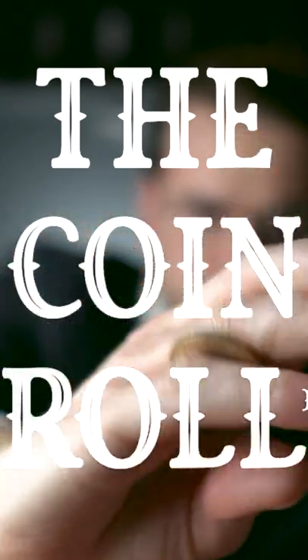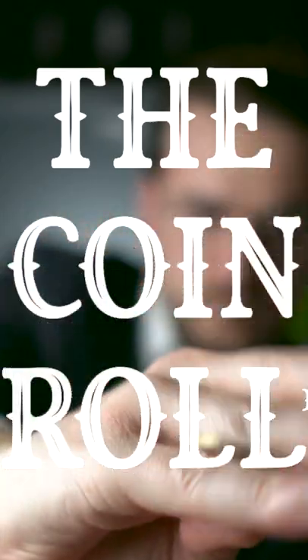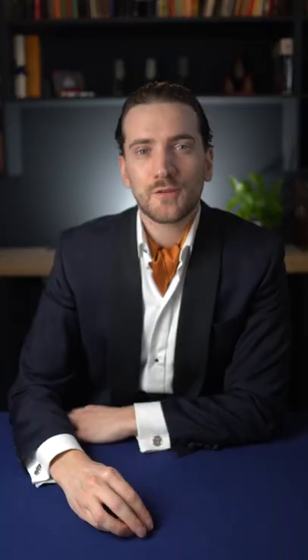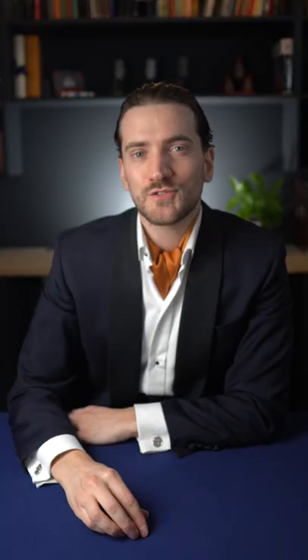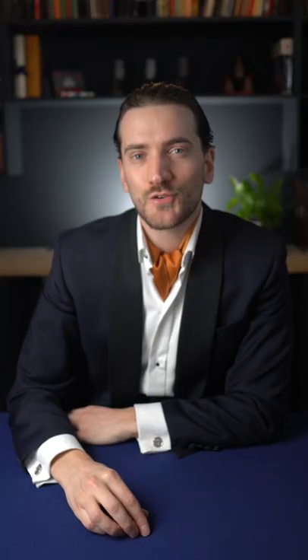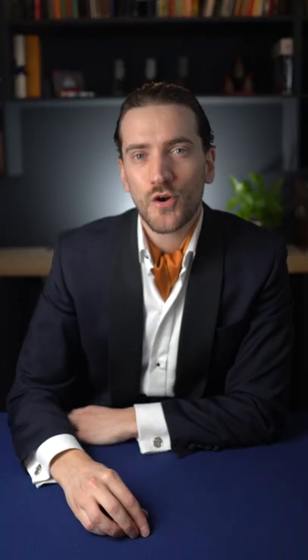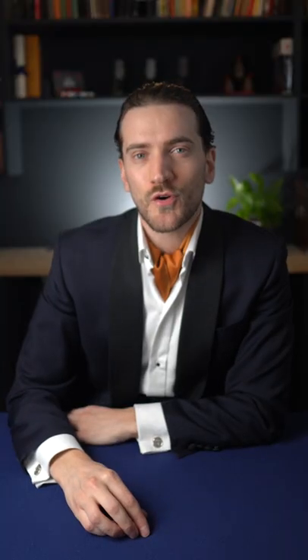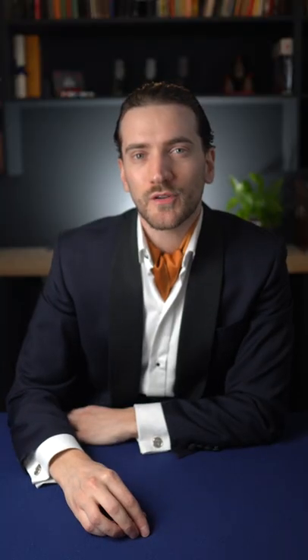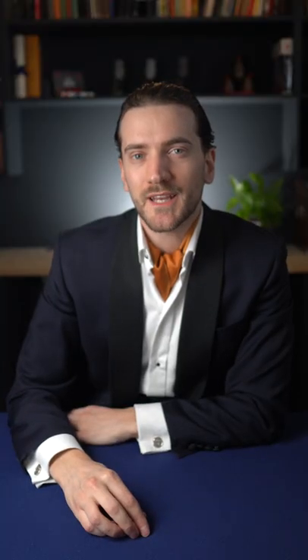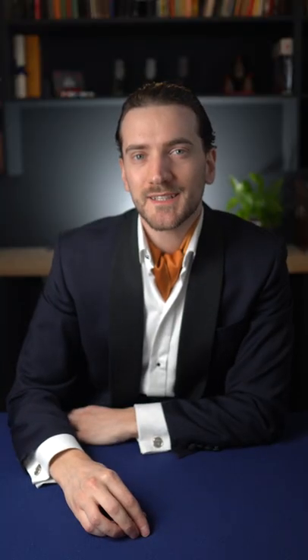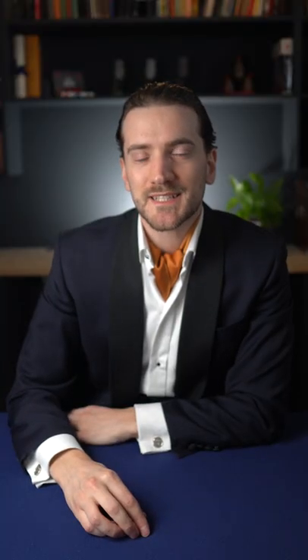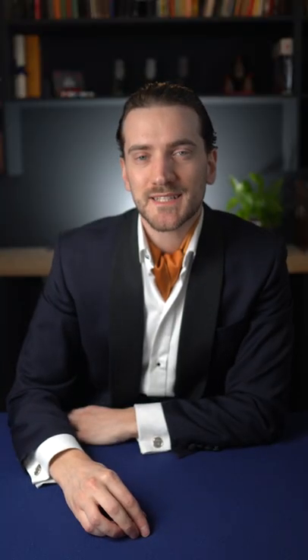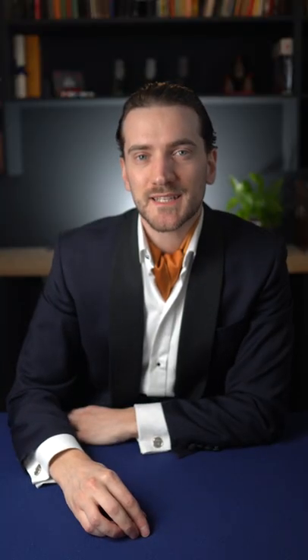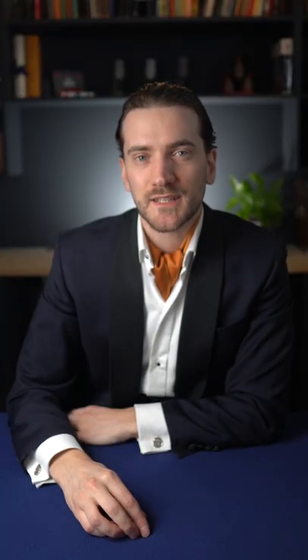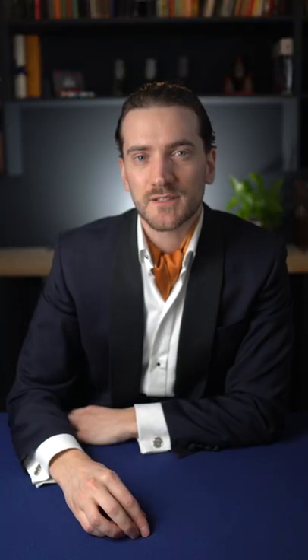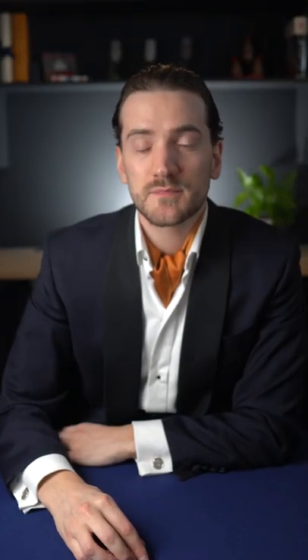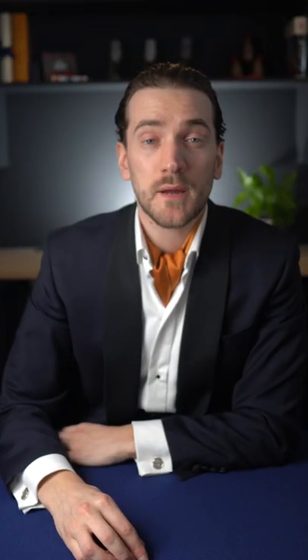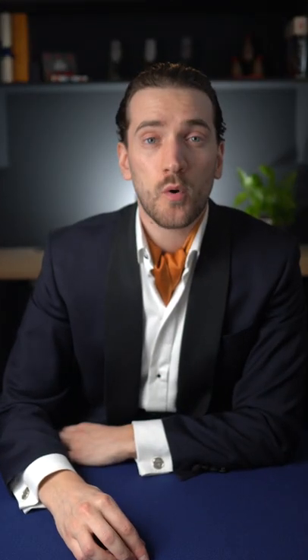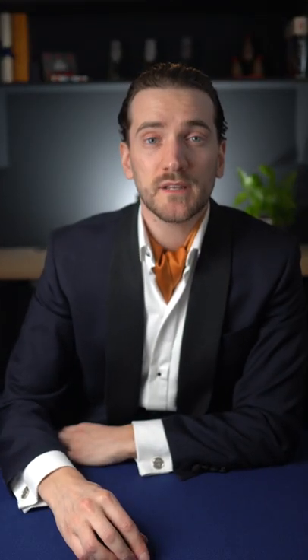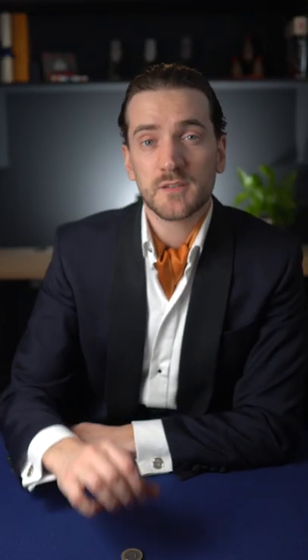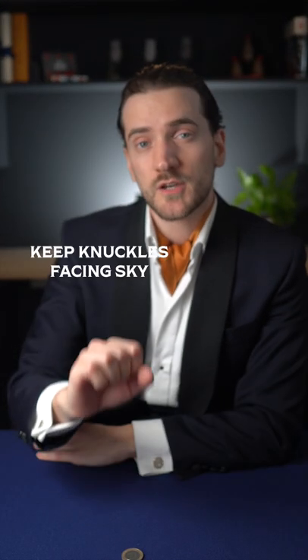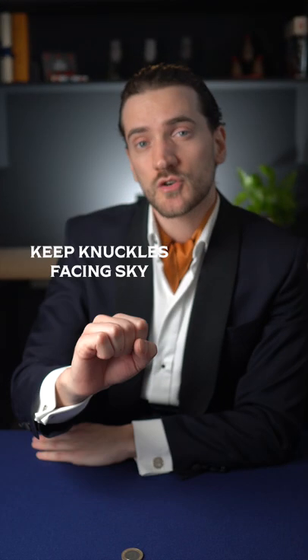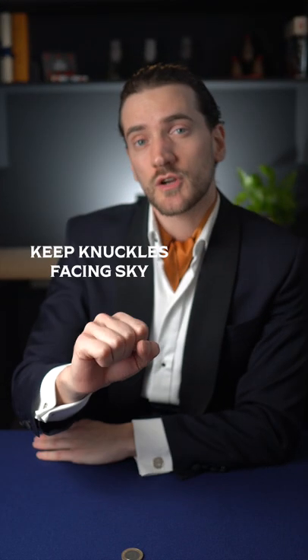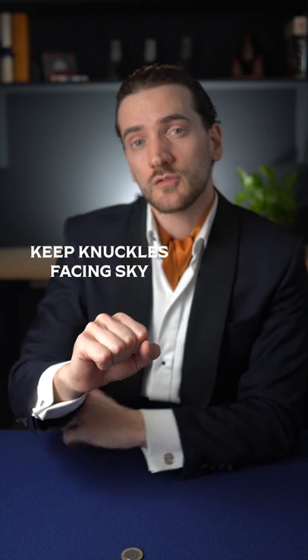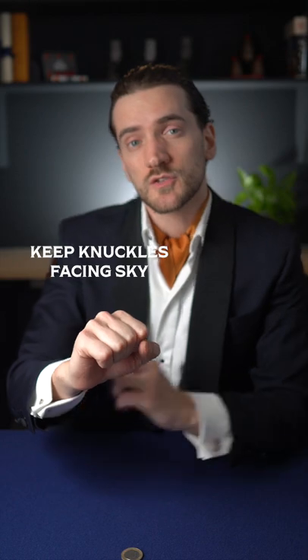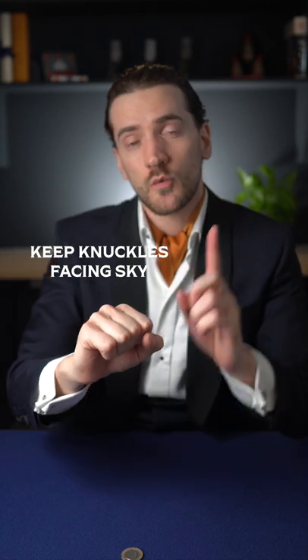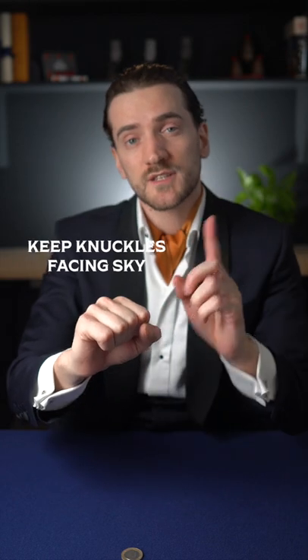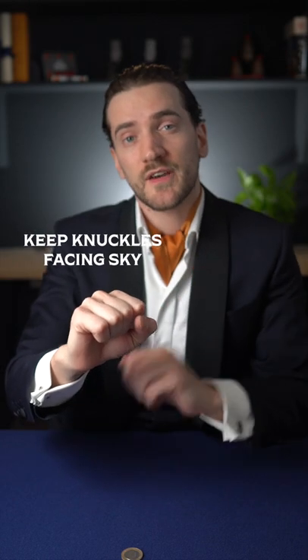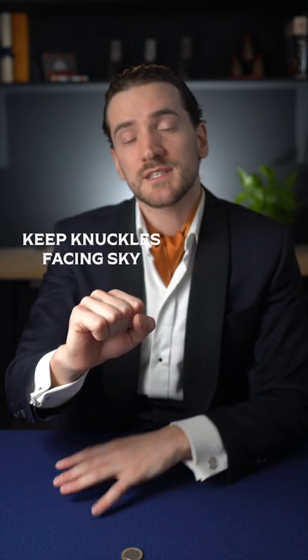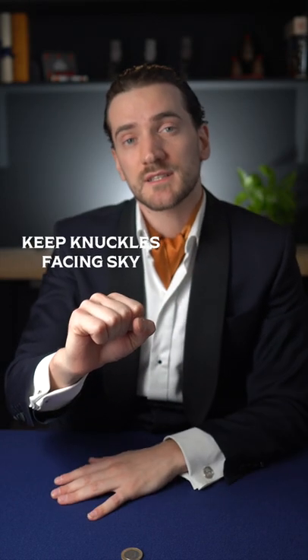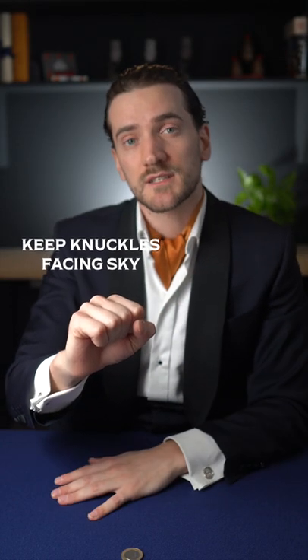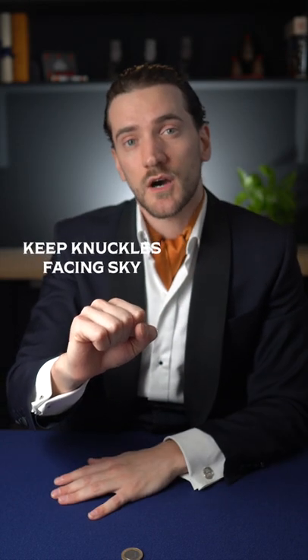How to do the coin roll in under 60 seconds. Step one is to make sure your knuckles are always facing the sky.